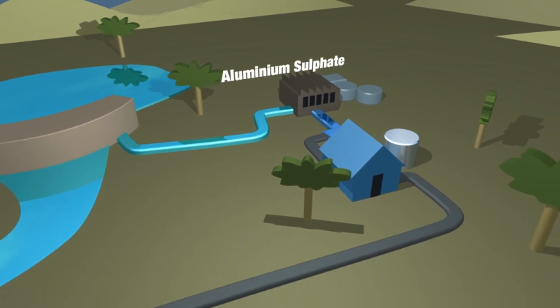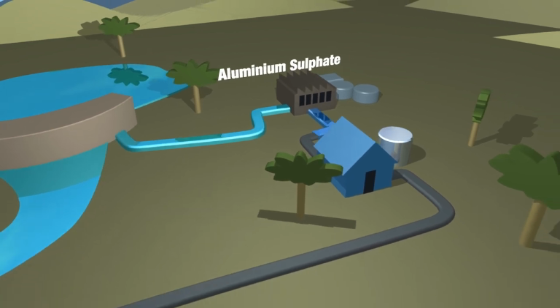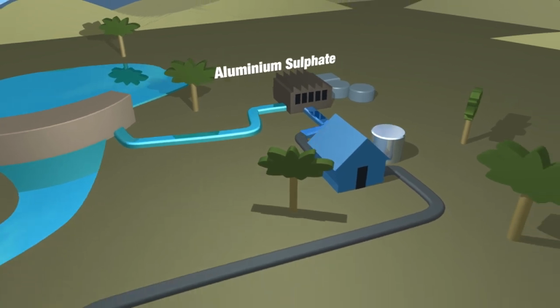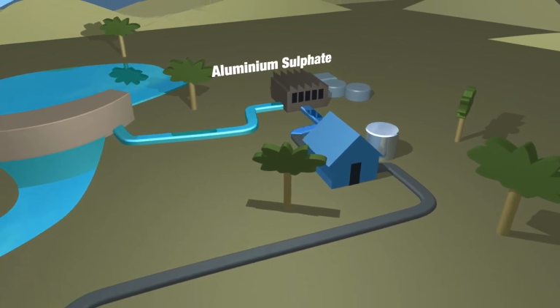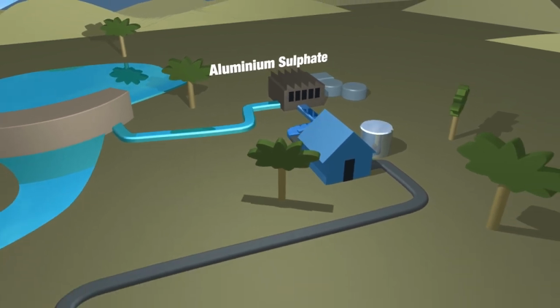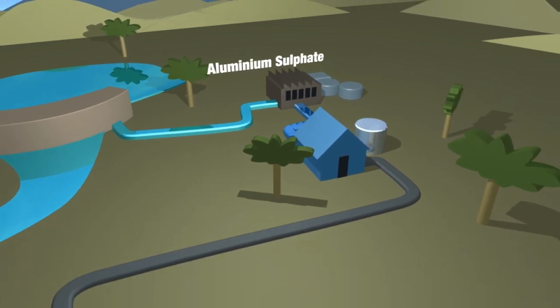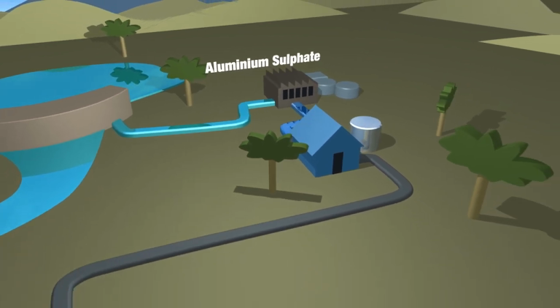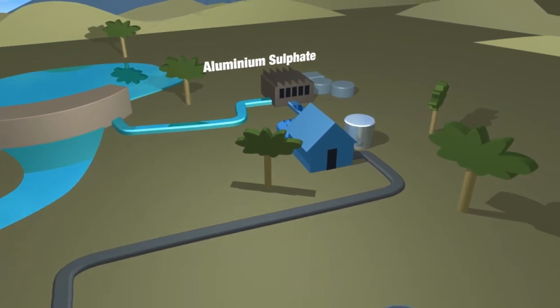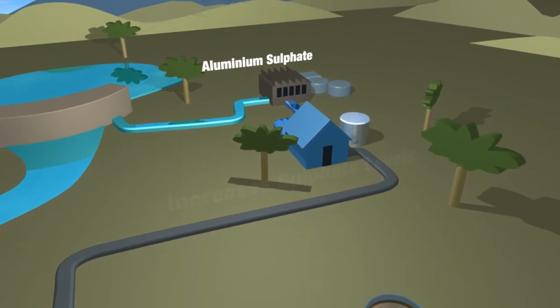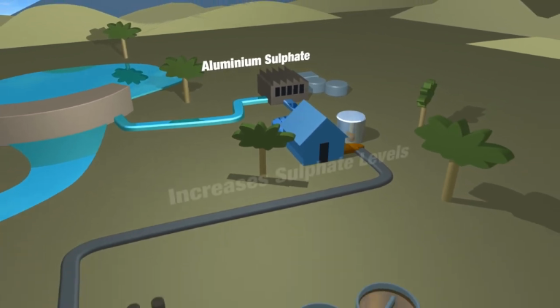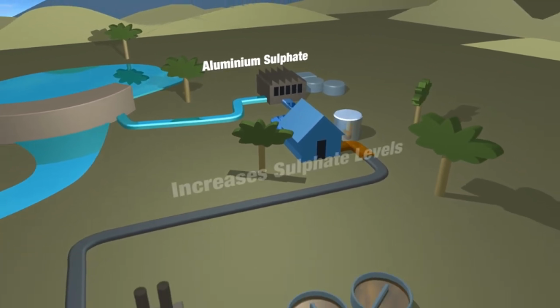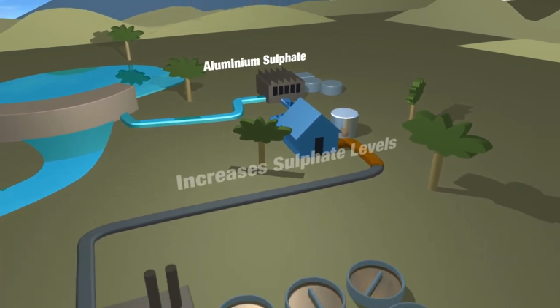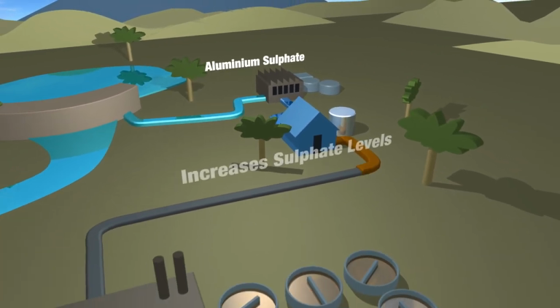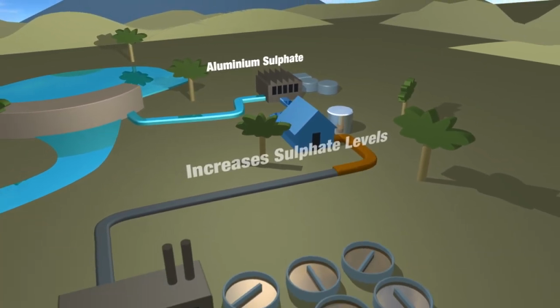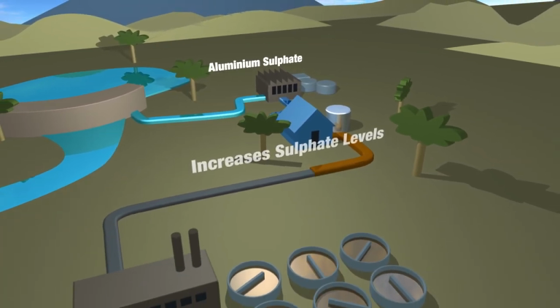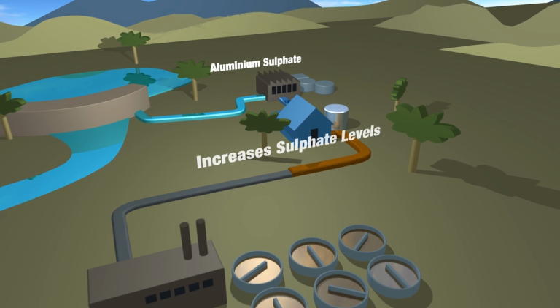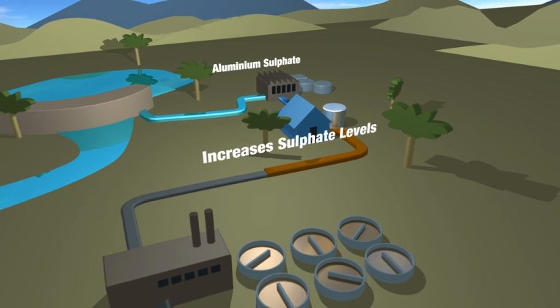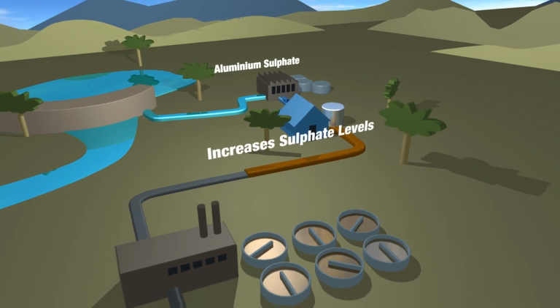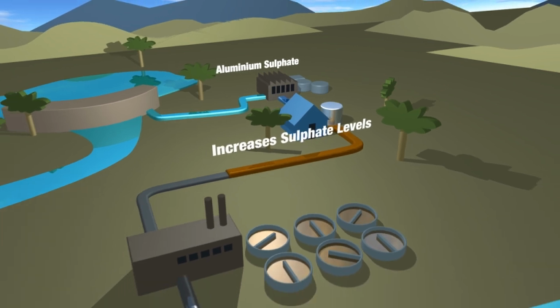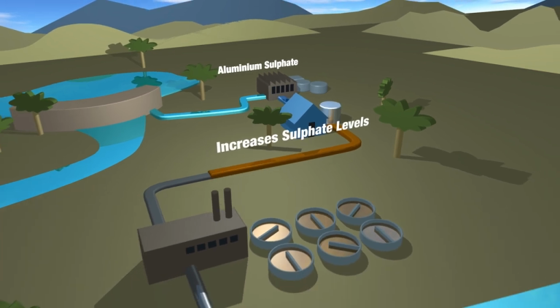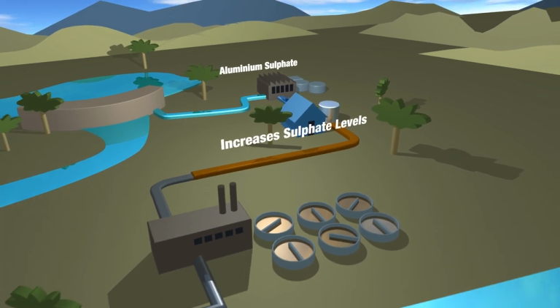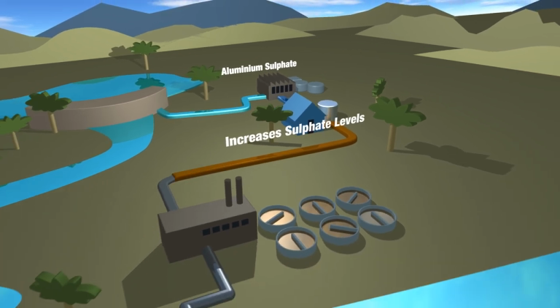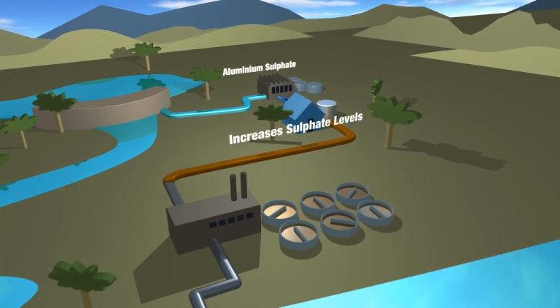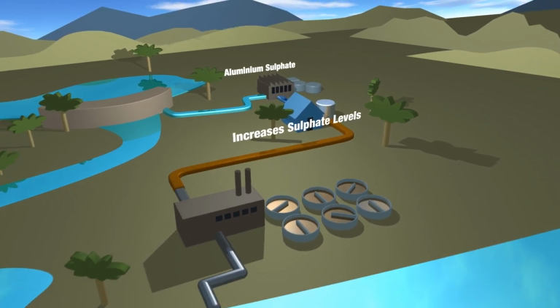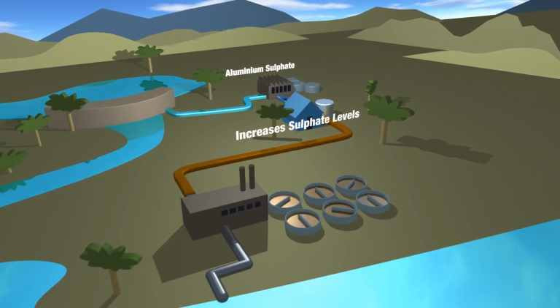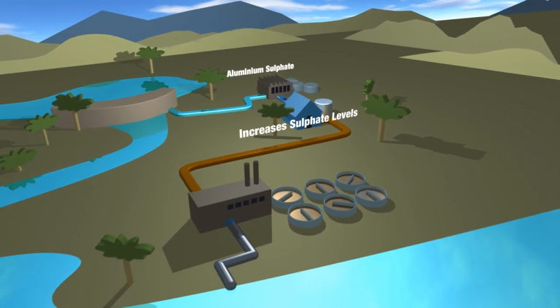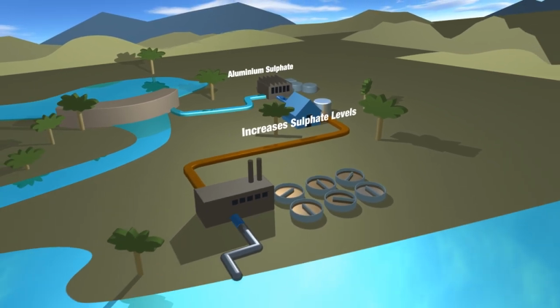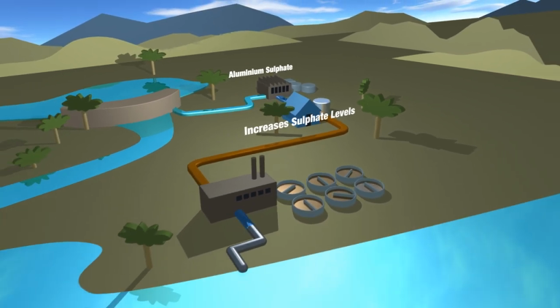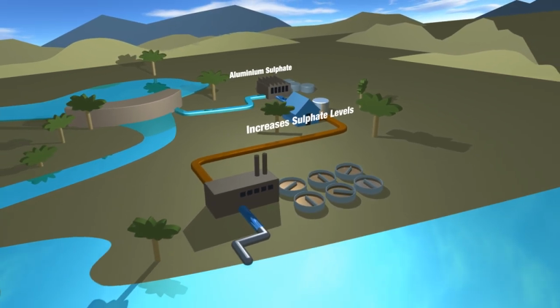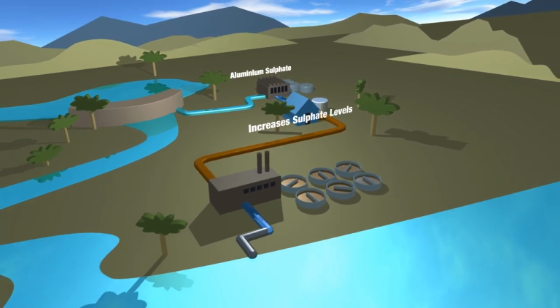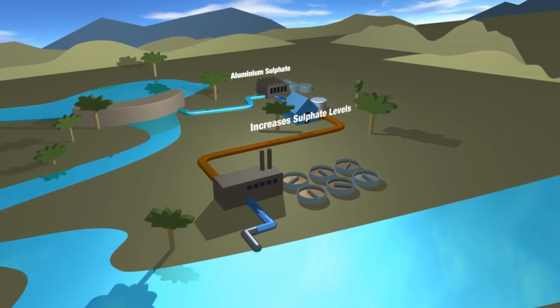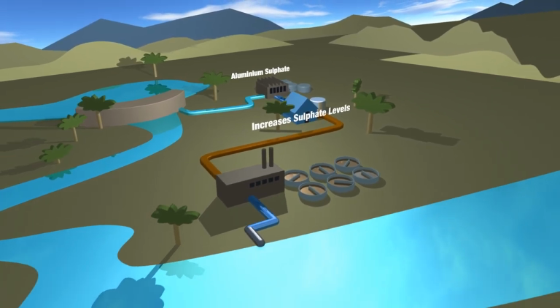When it reaches a household, liquid waste discharged by the users continues to increase sulphate levels in the sewerage.